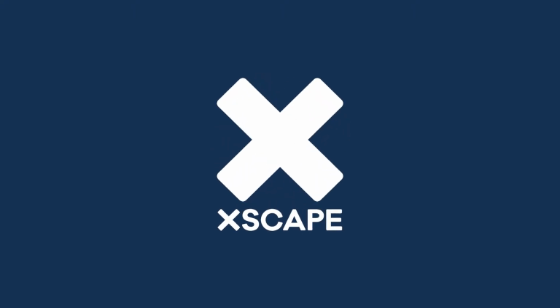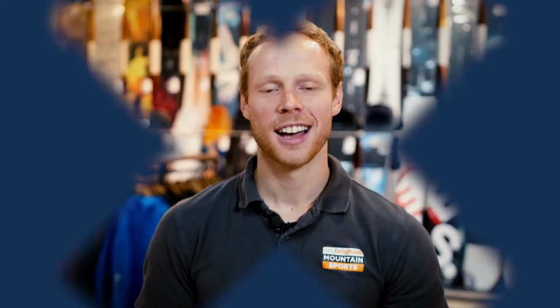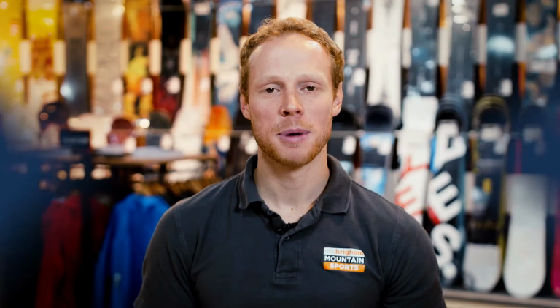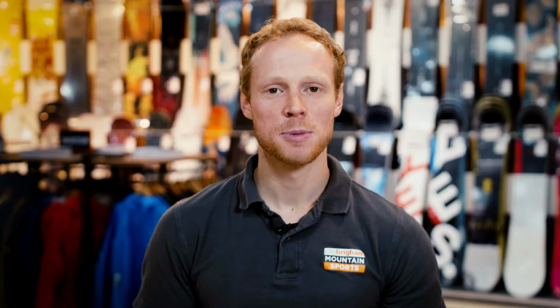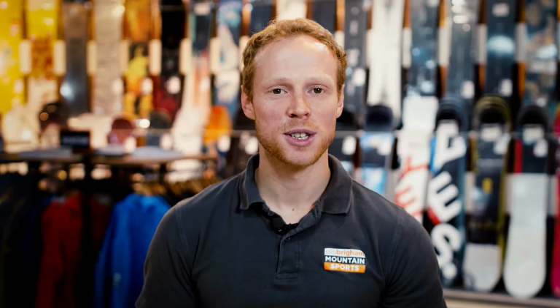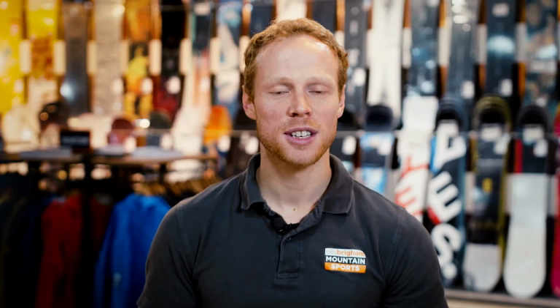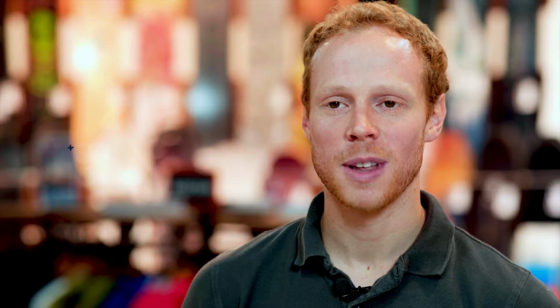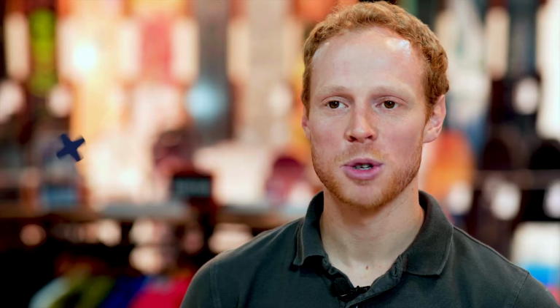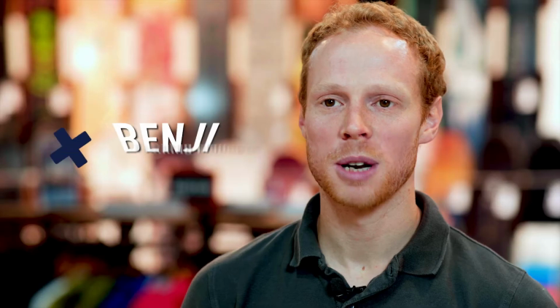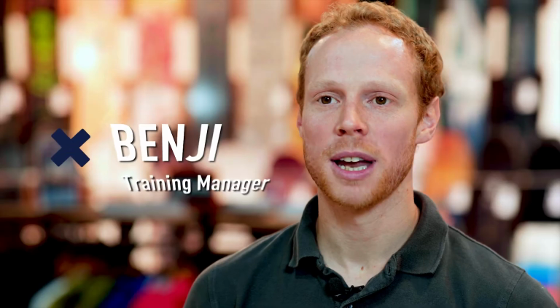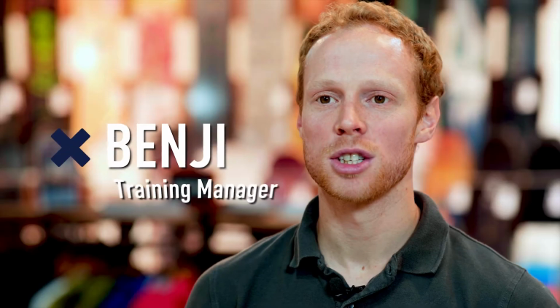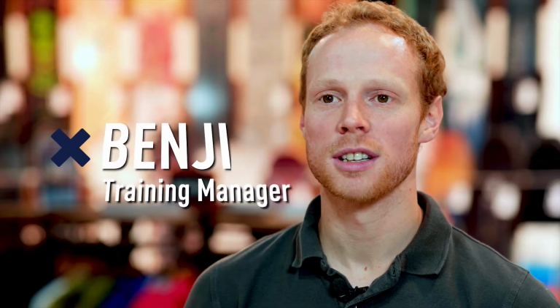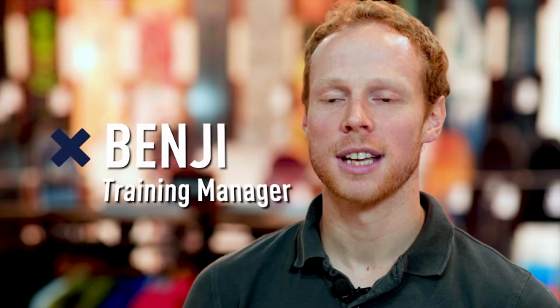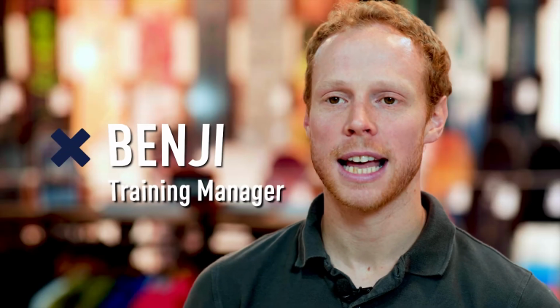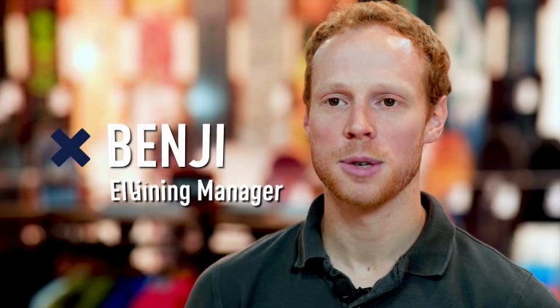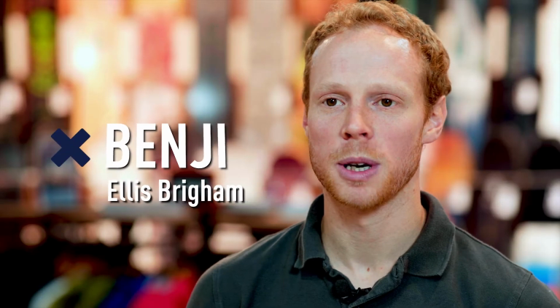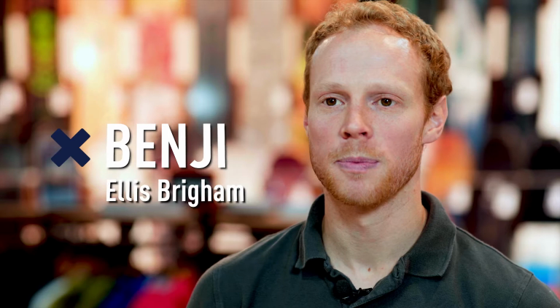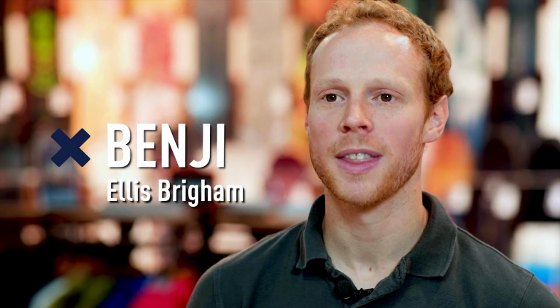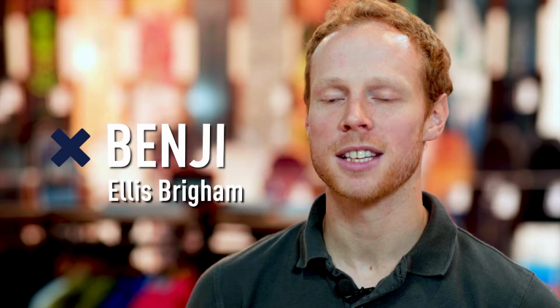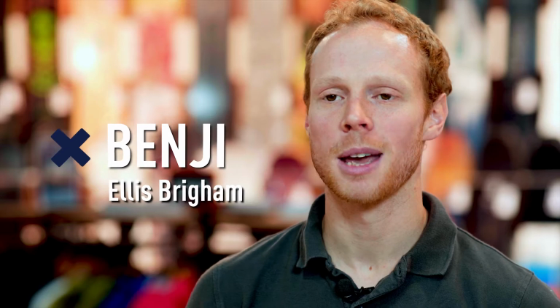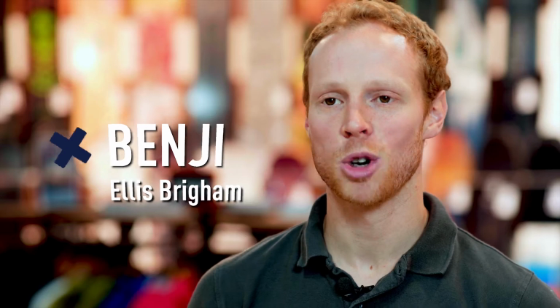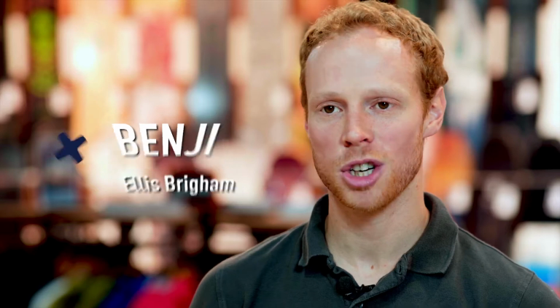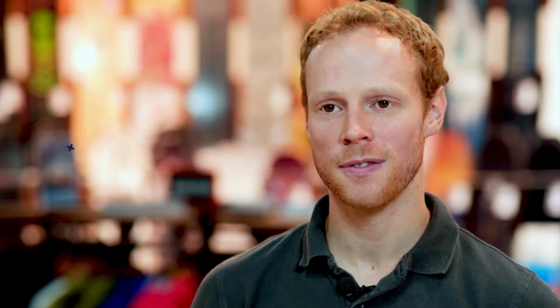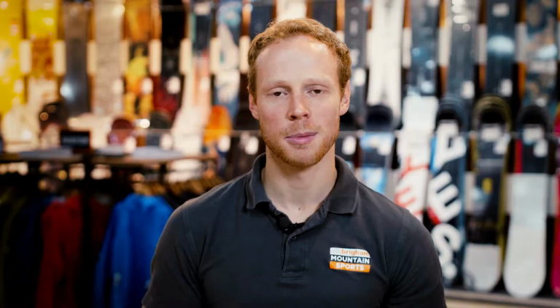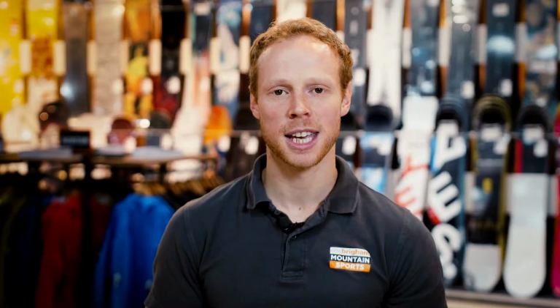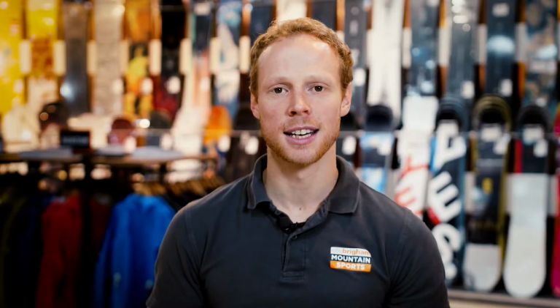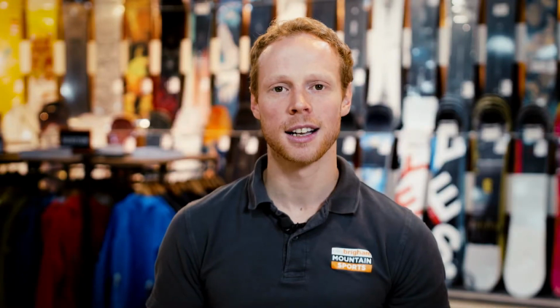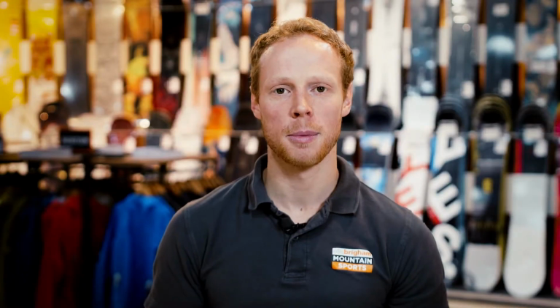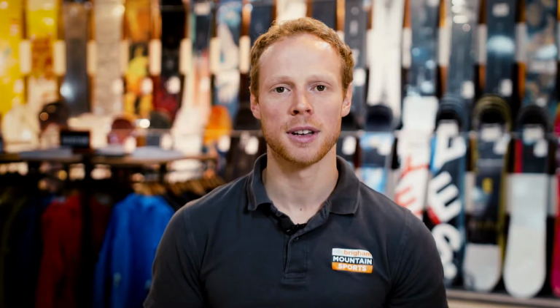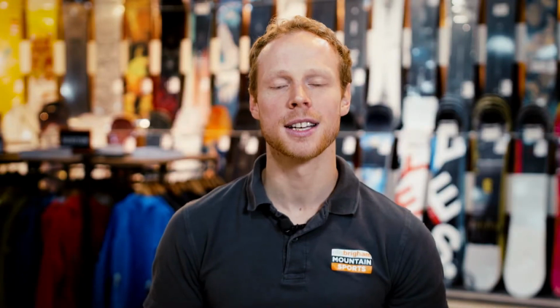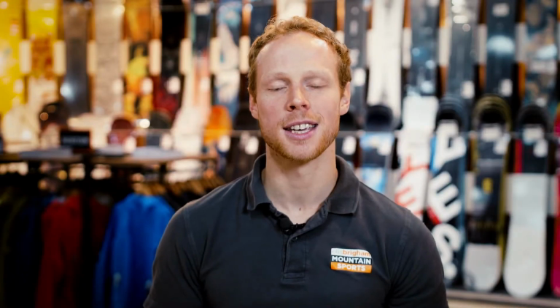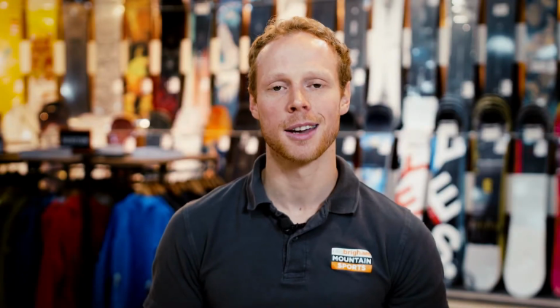Hi, my name is Benji. I'm the training manager at Ellis Brigham Xscape Yorkshire and I'm a keen climber and skier.